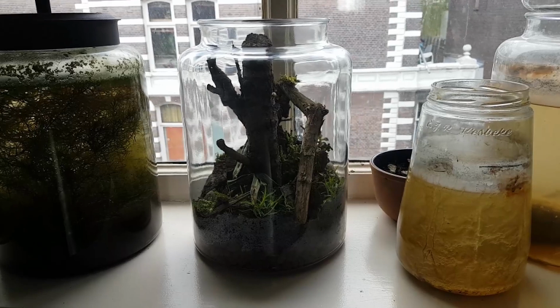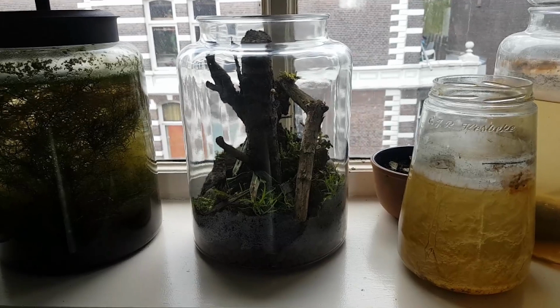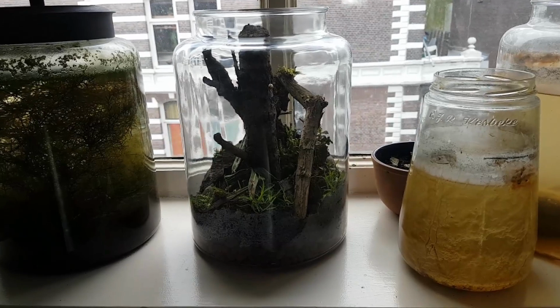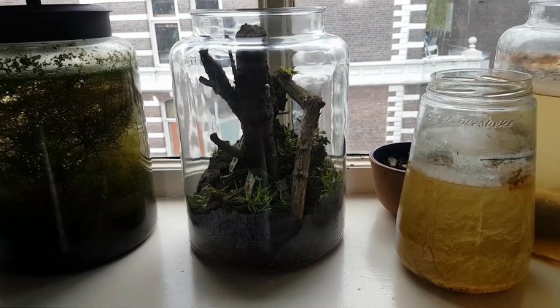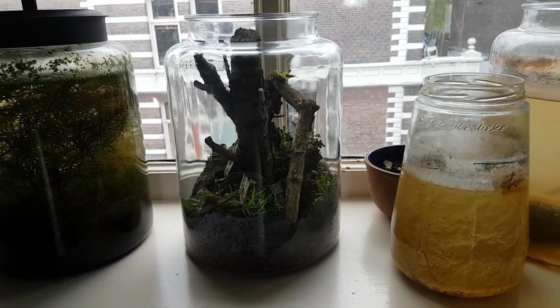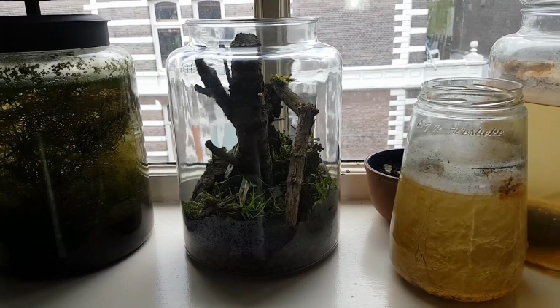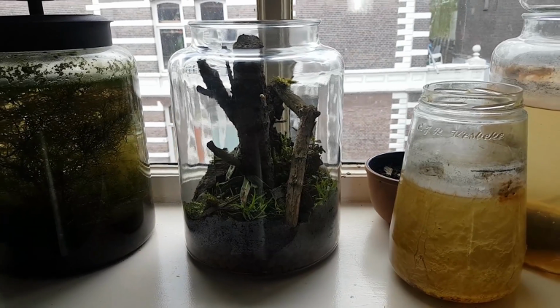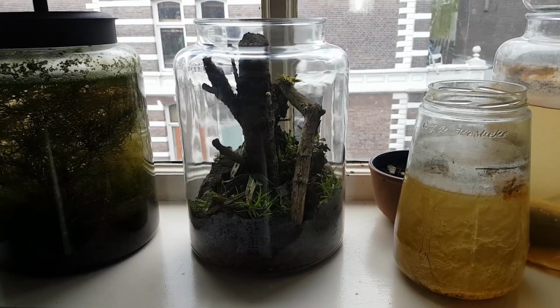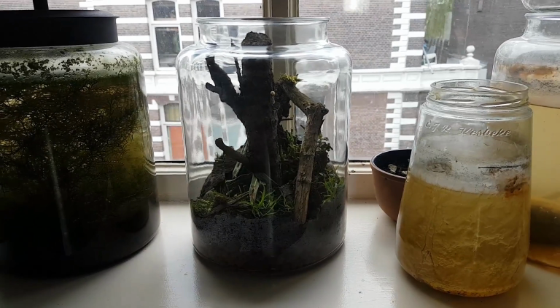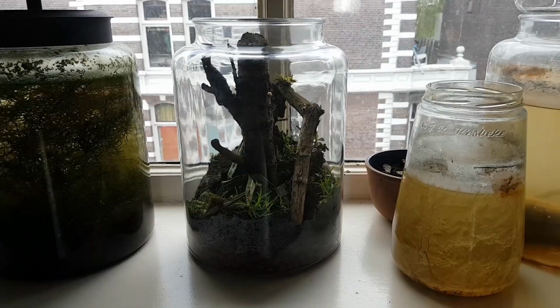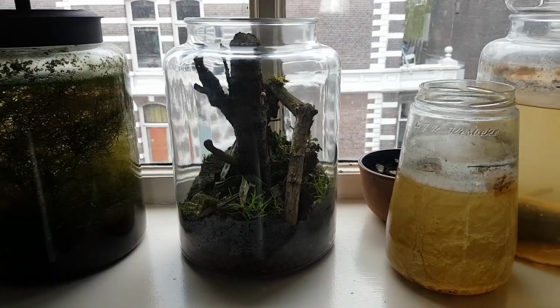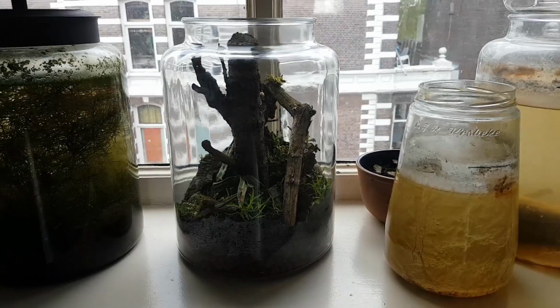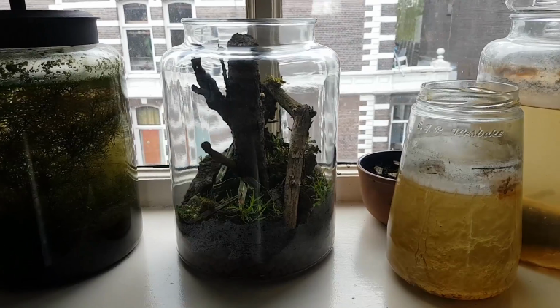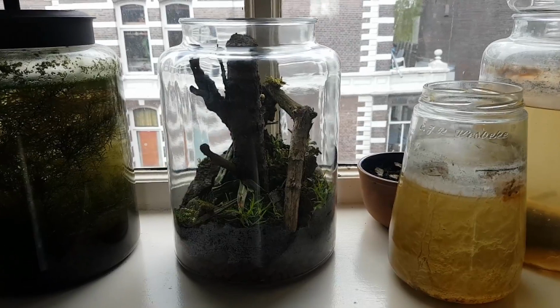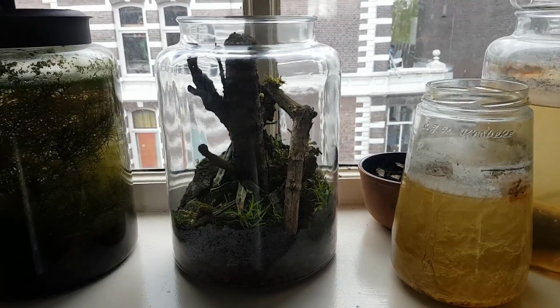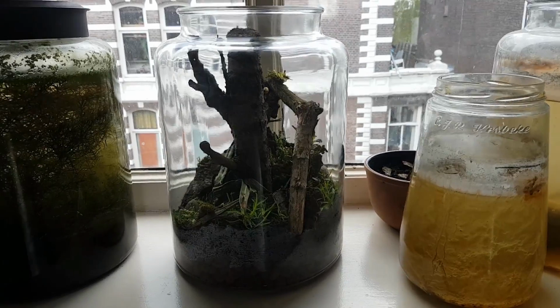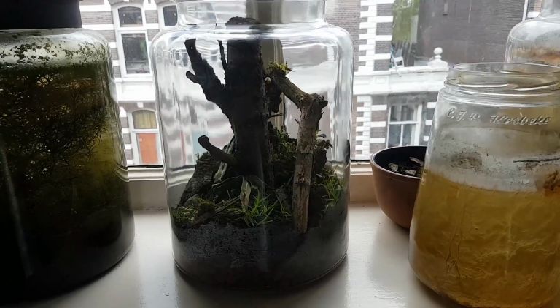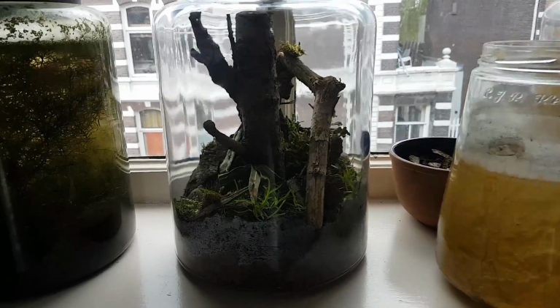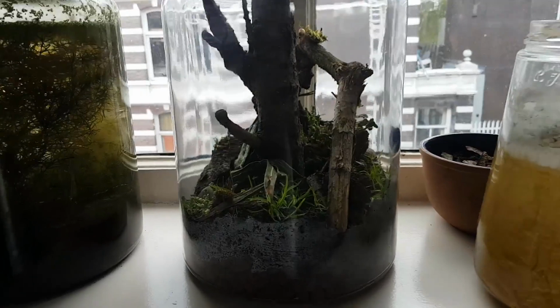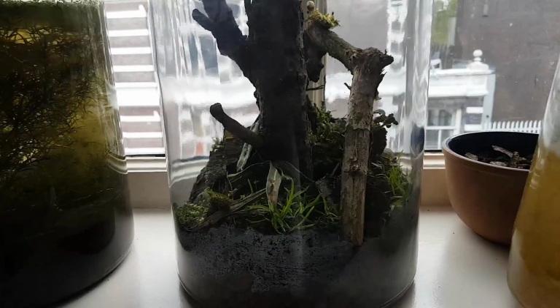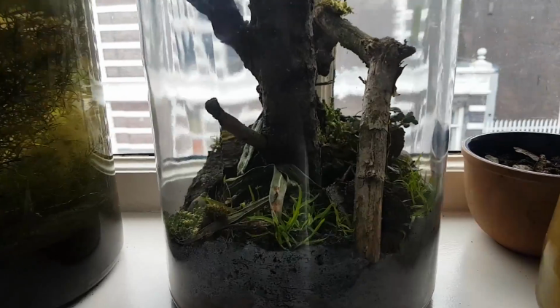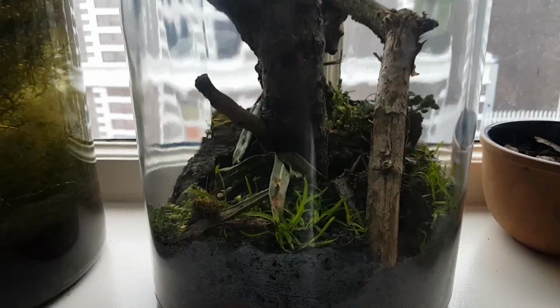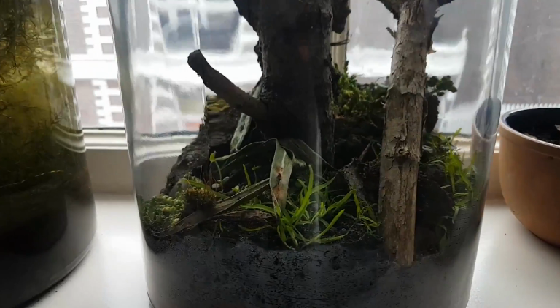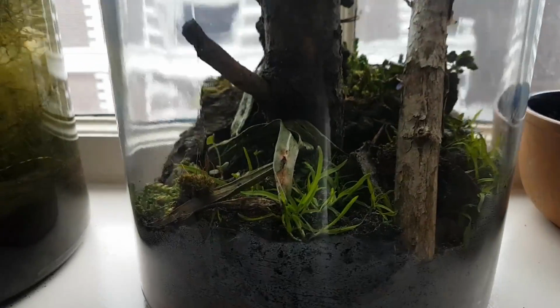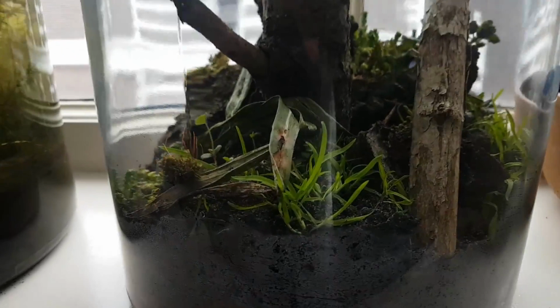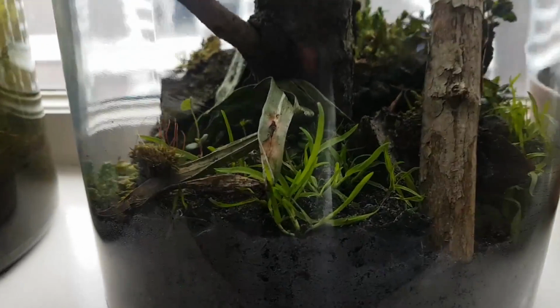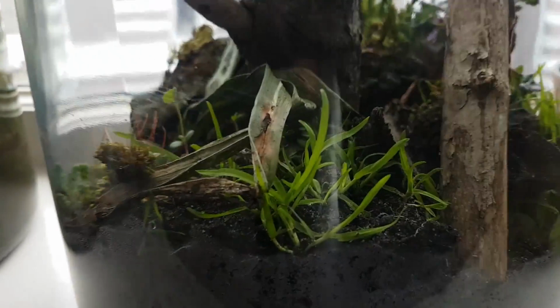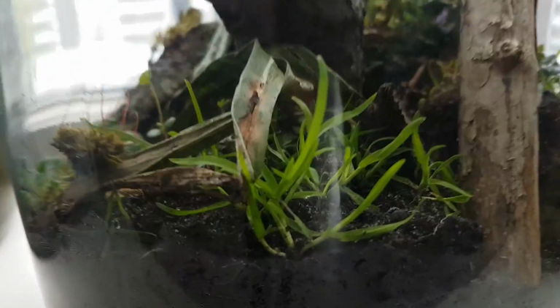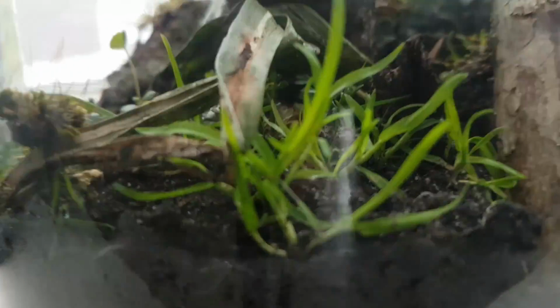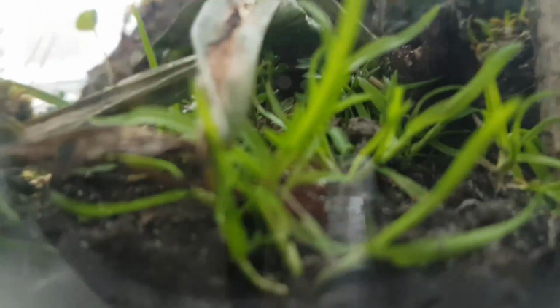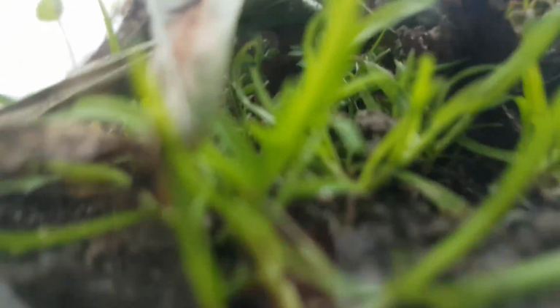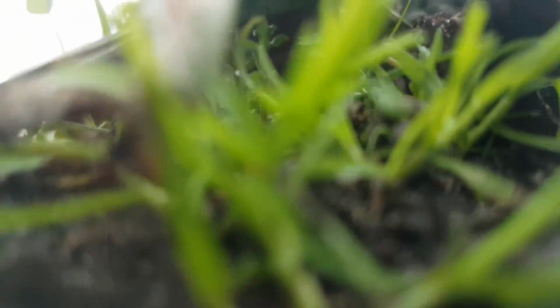In this video I made a new native terrarium. Let's take a look at how that went.